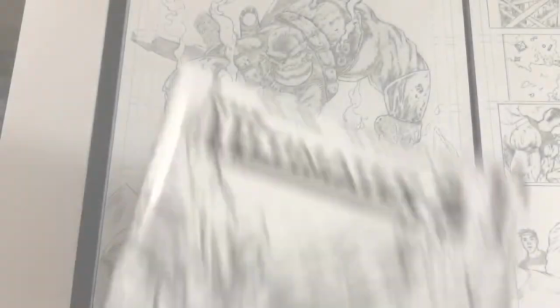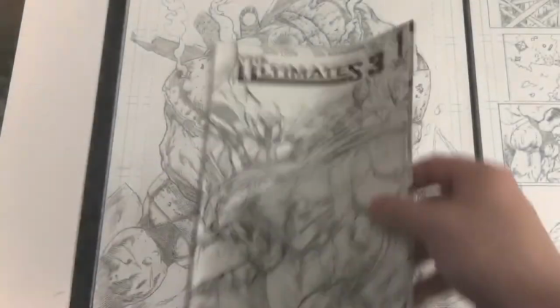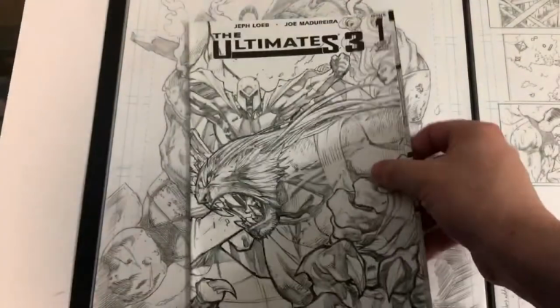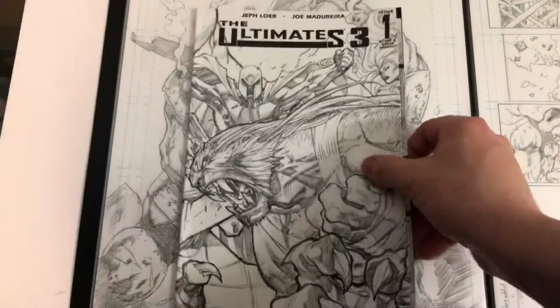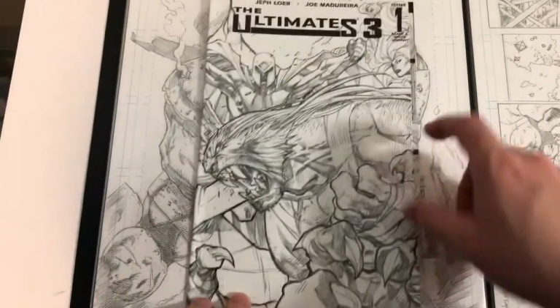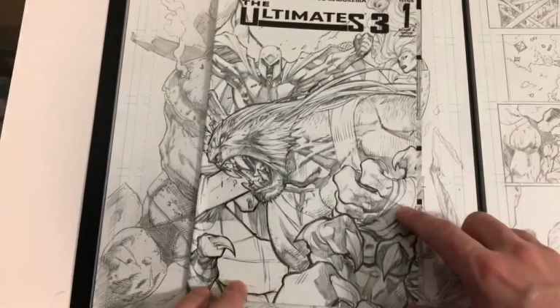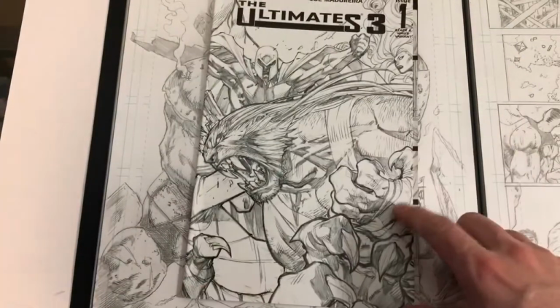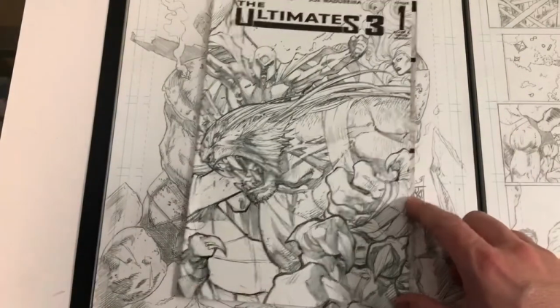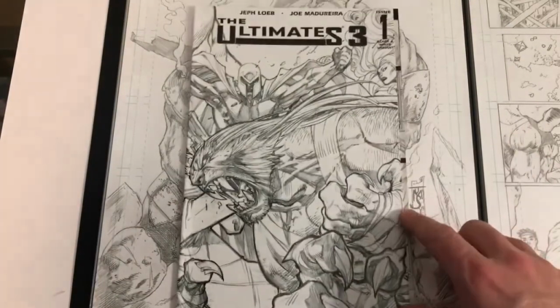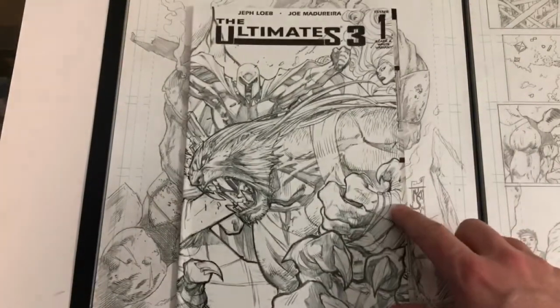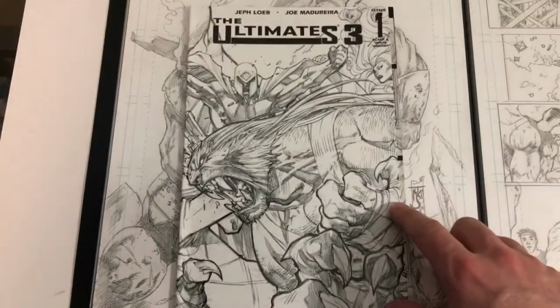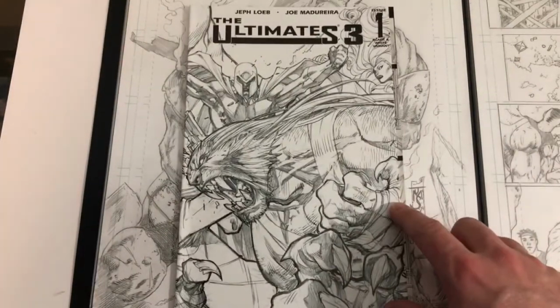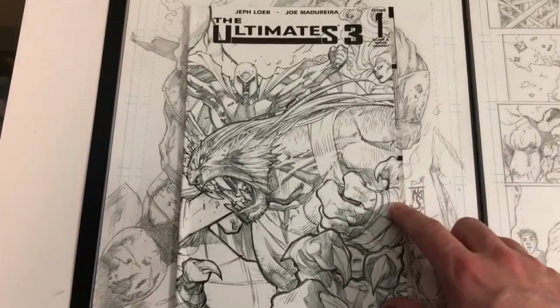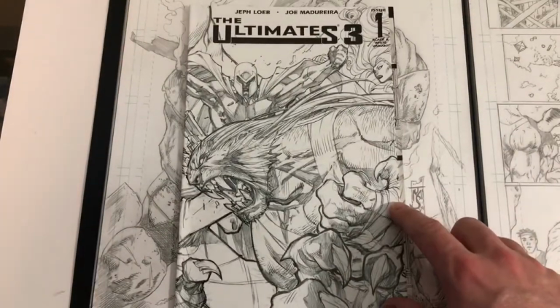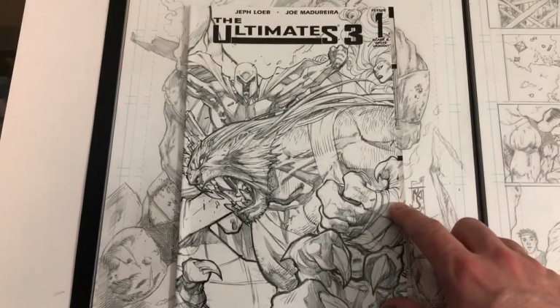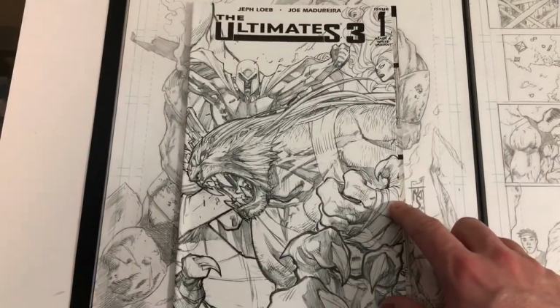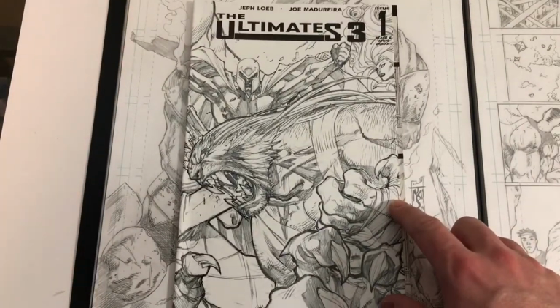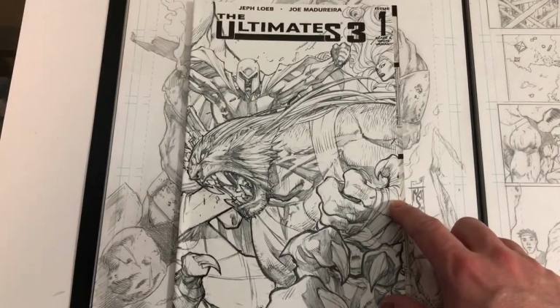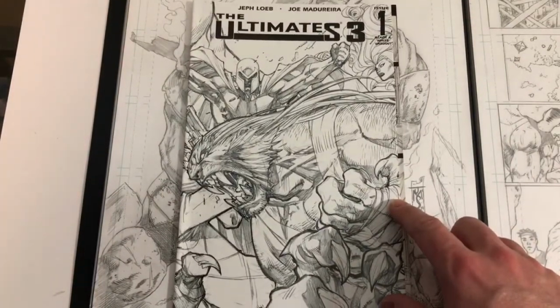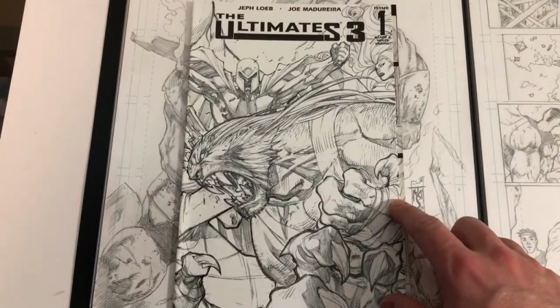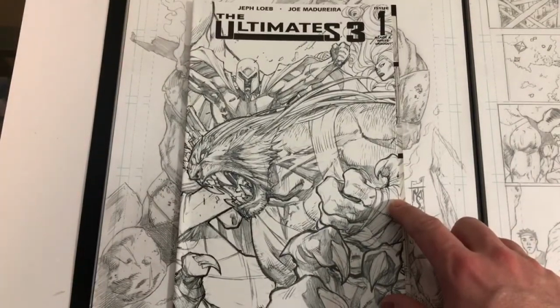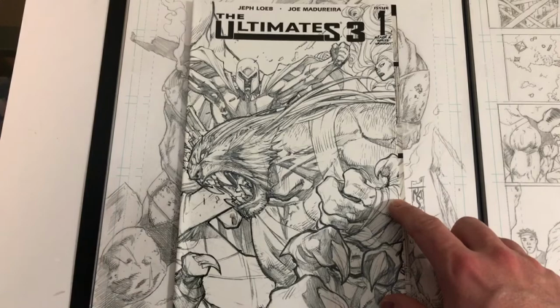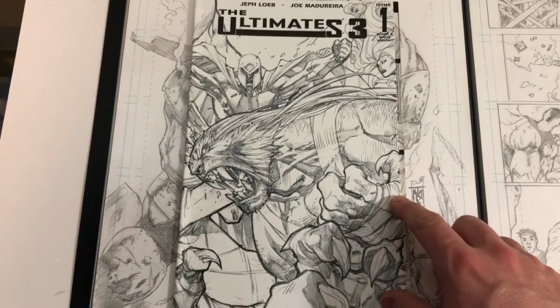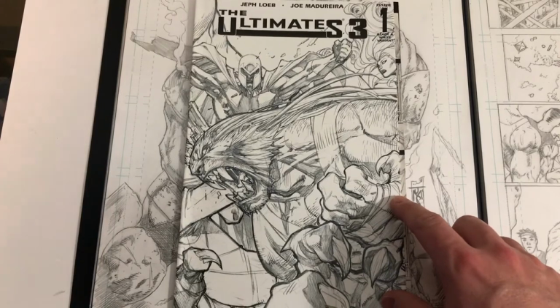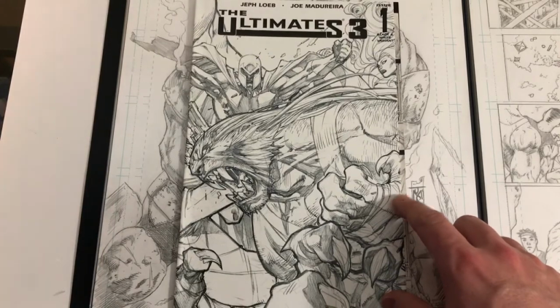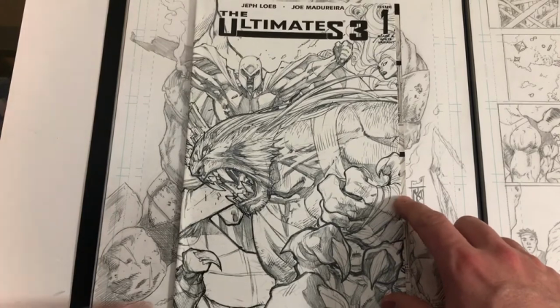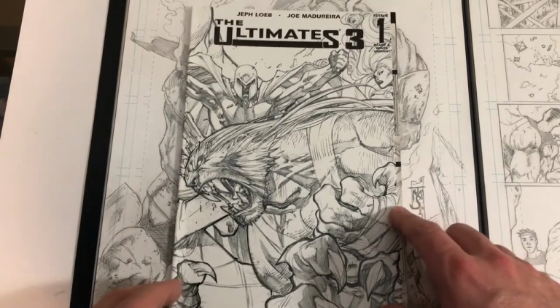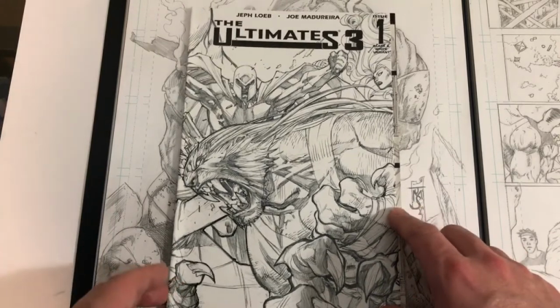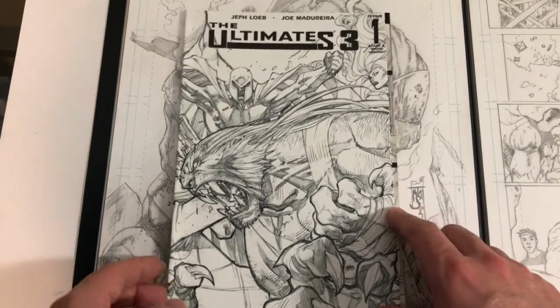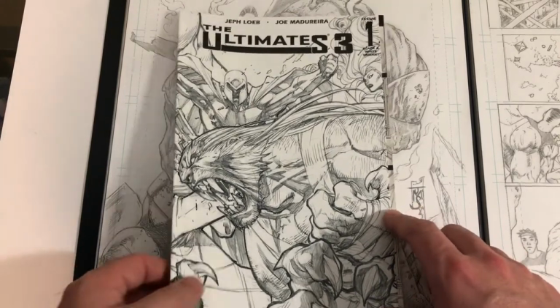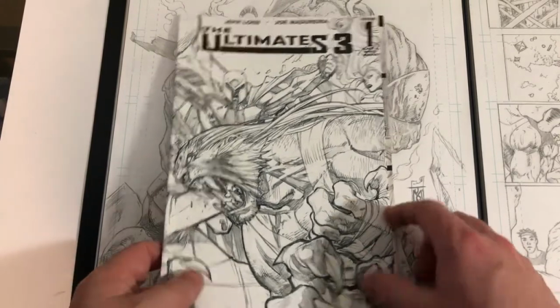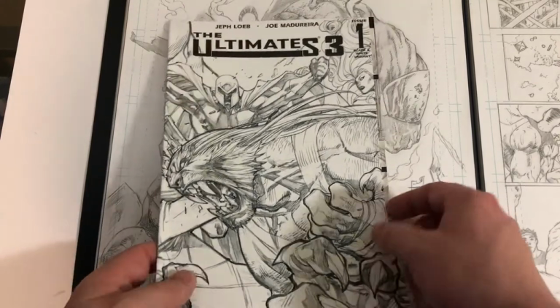Welcome back to Appreciating Comic Book Art. The Ultimates 3, Issue 1, Black and White by Joe Madureira.